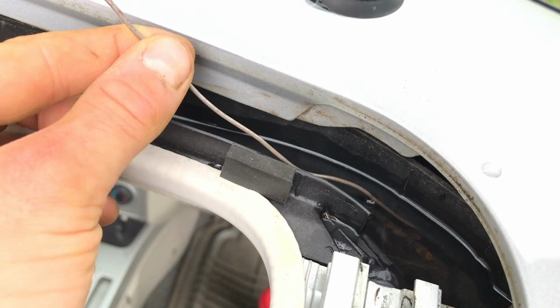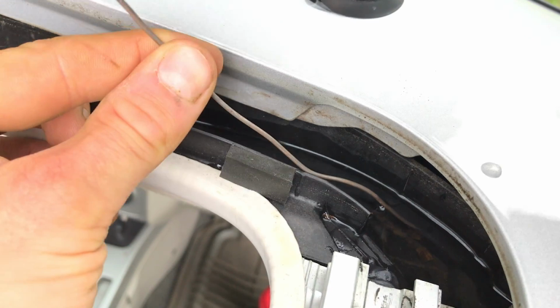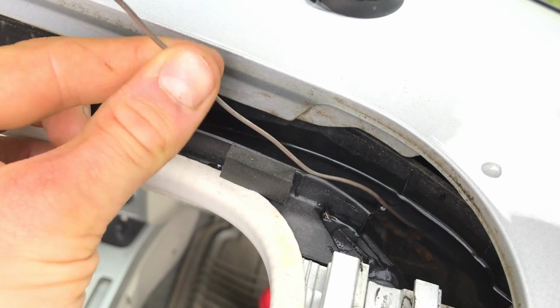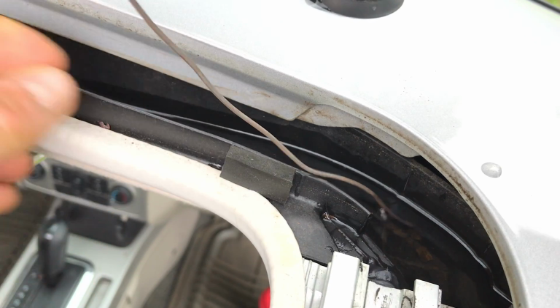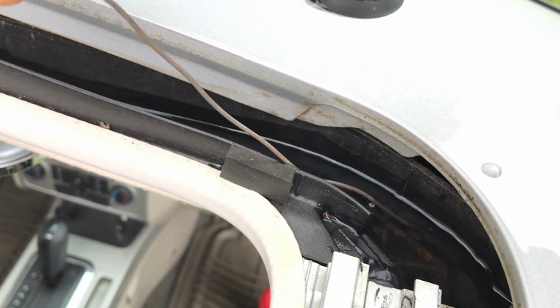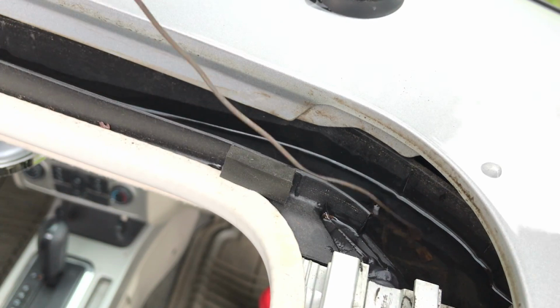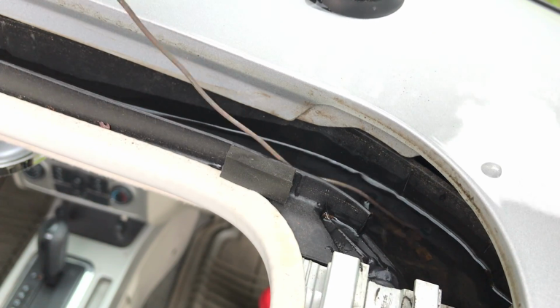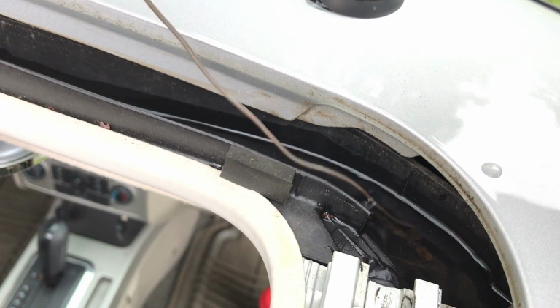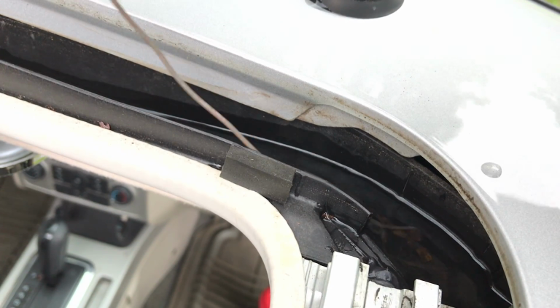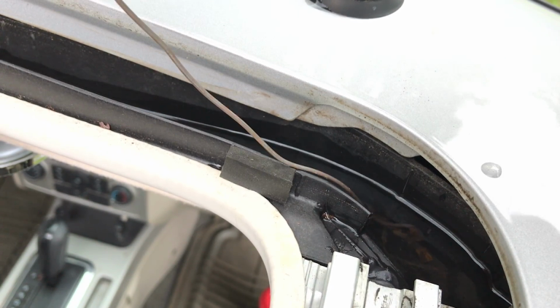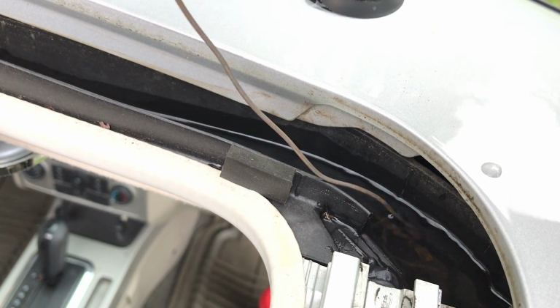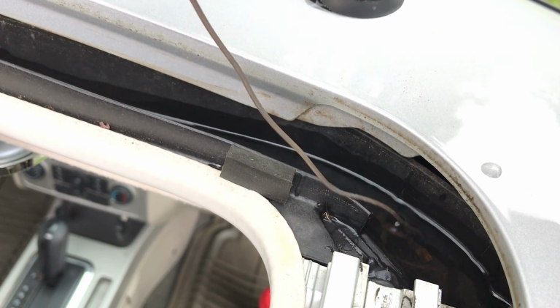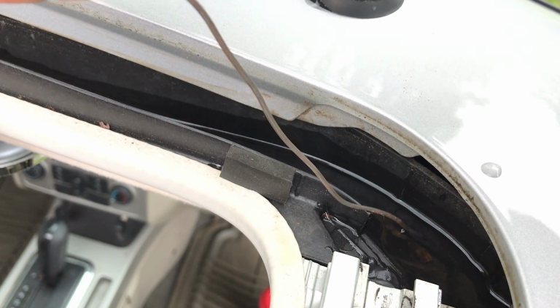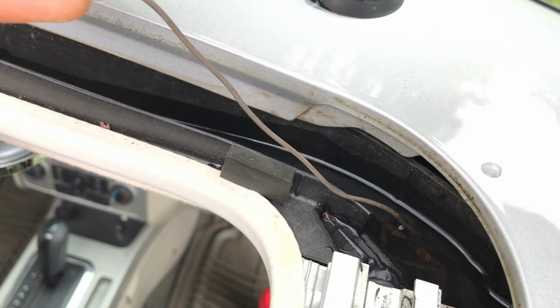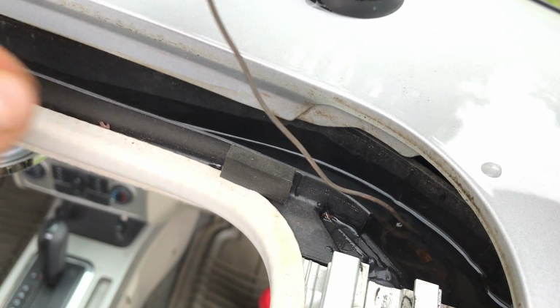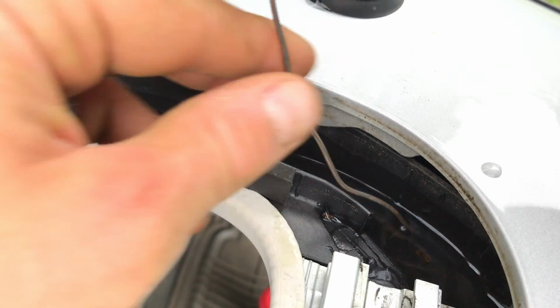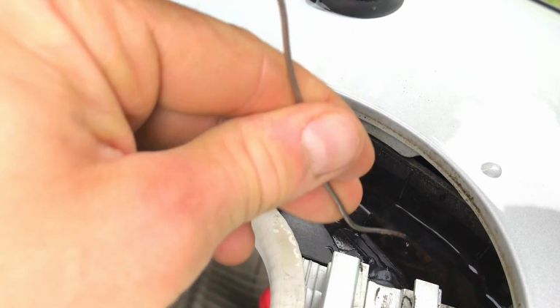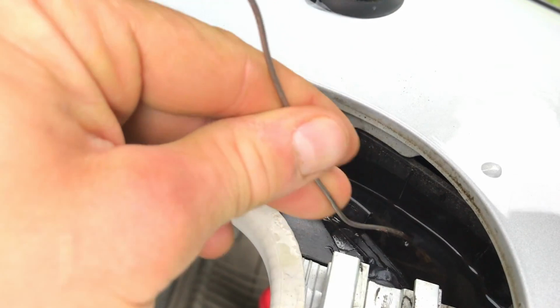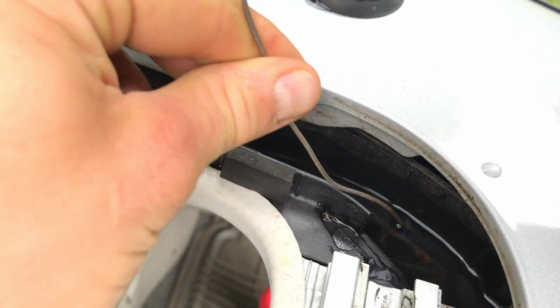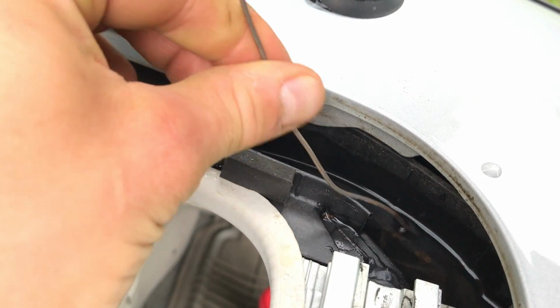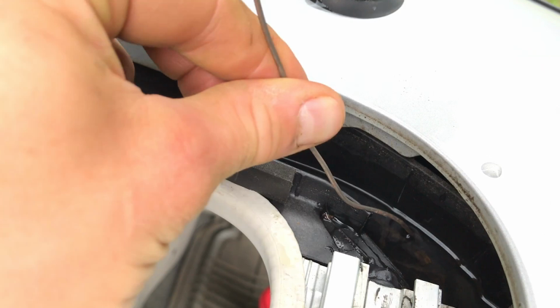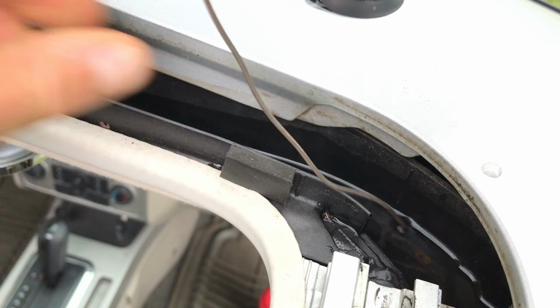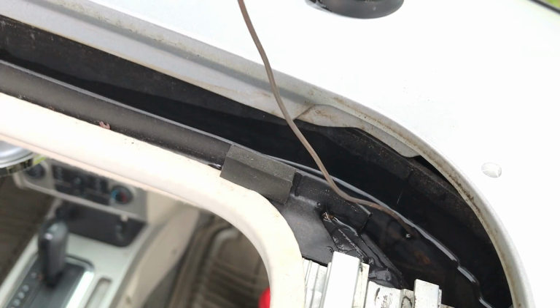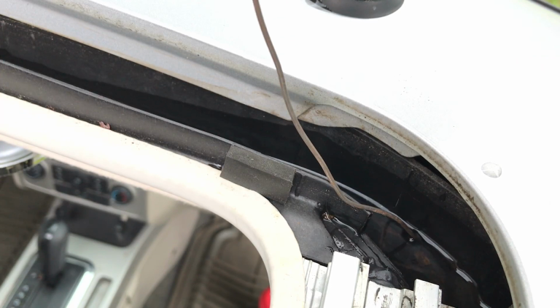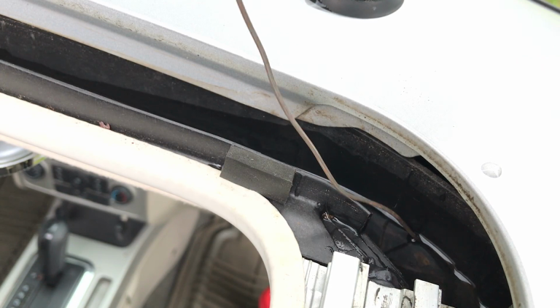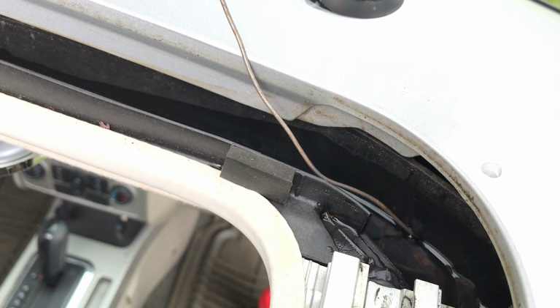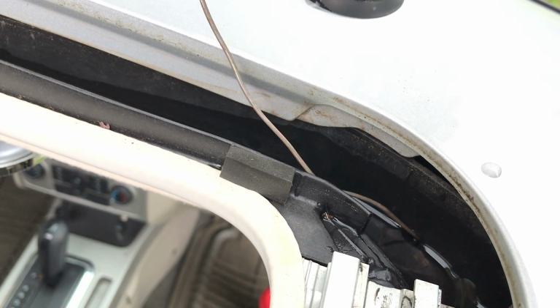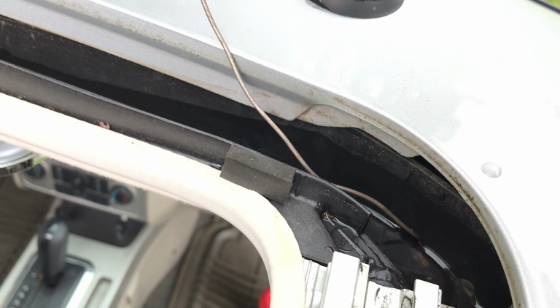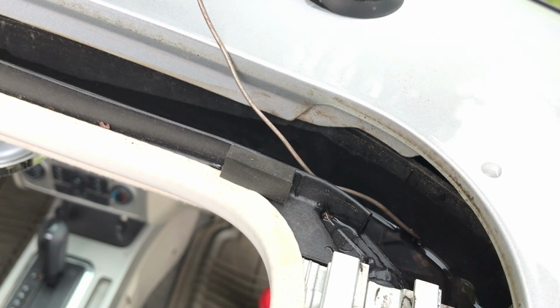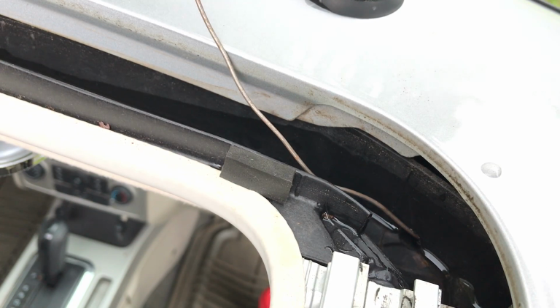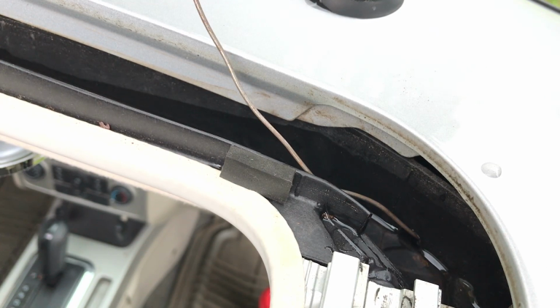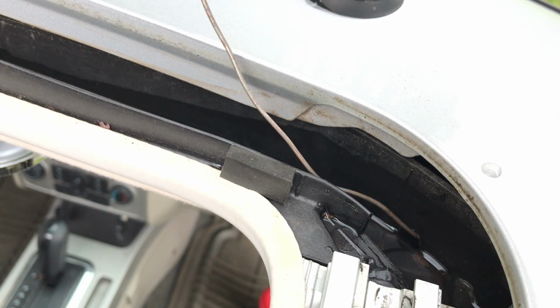Here is the built-up water leaving the drain channel during cleaning and after the blockage is cleared.